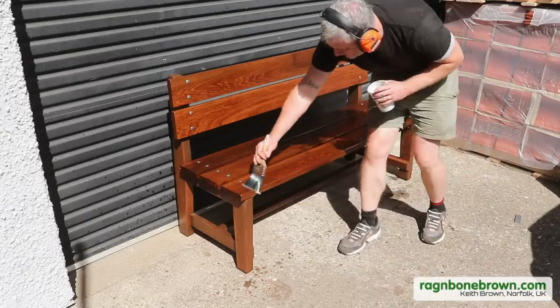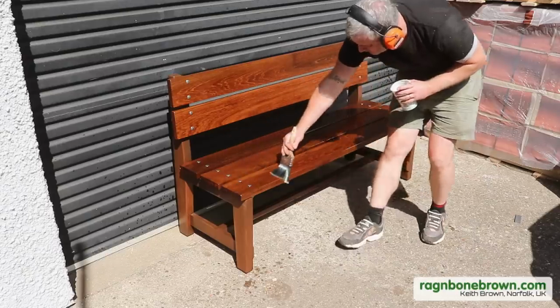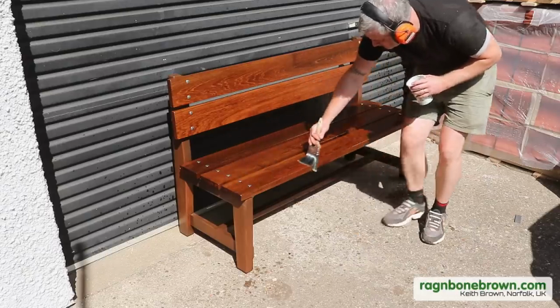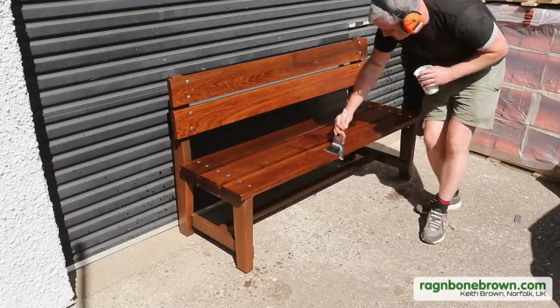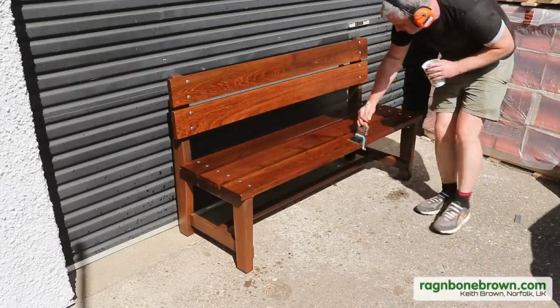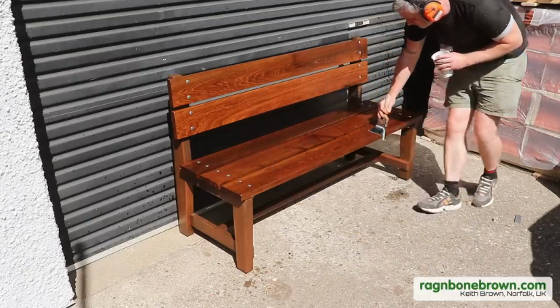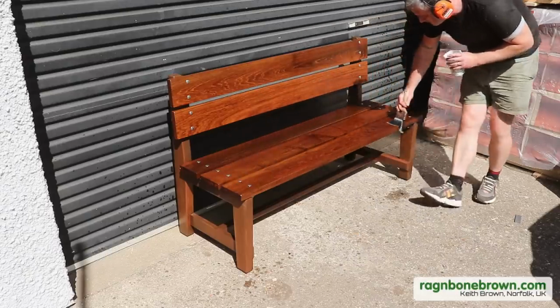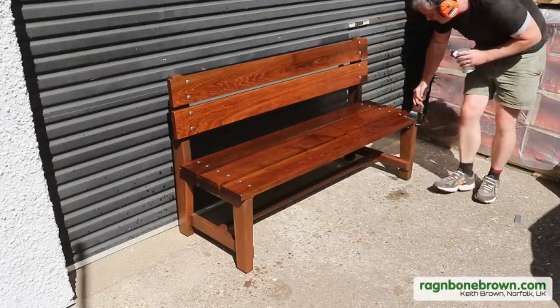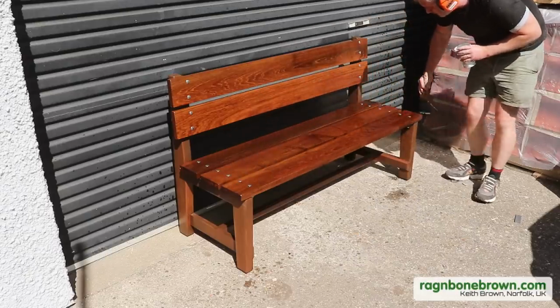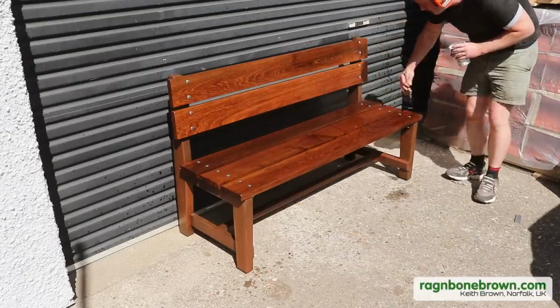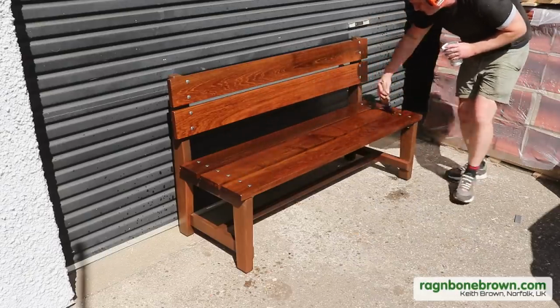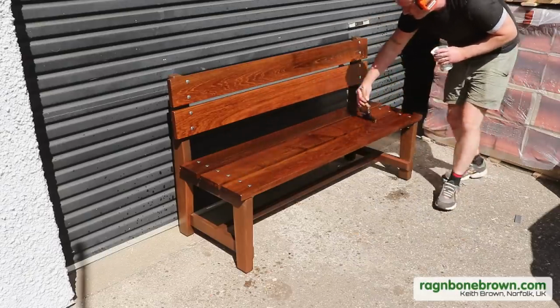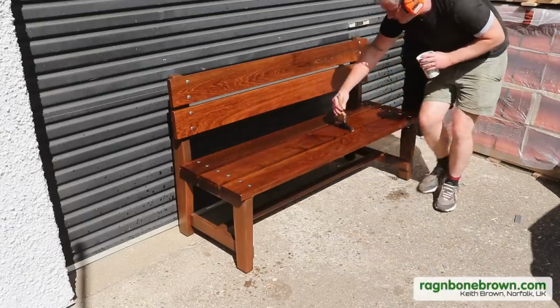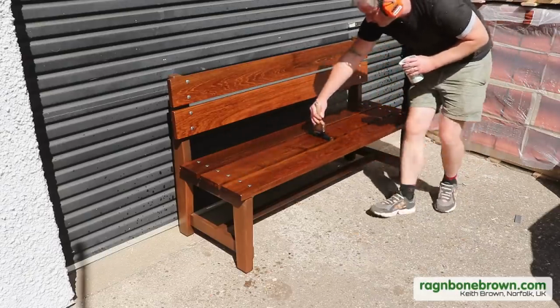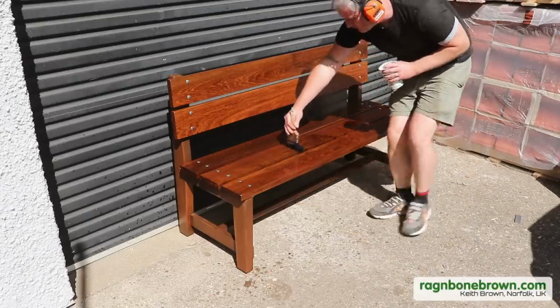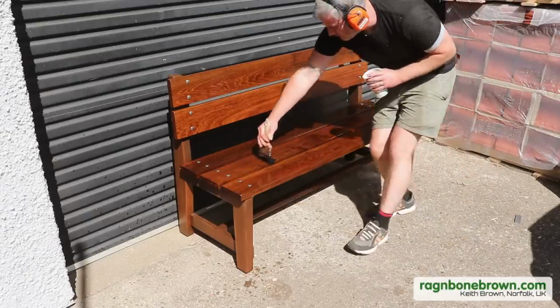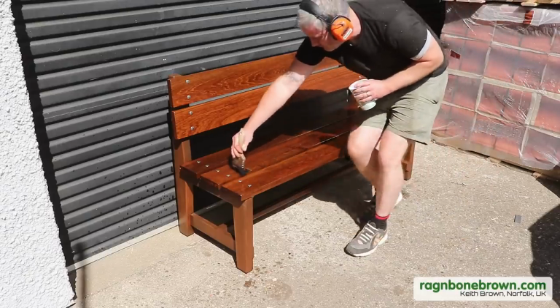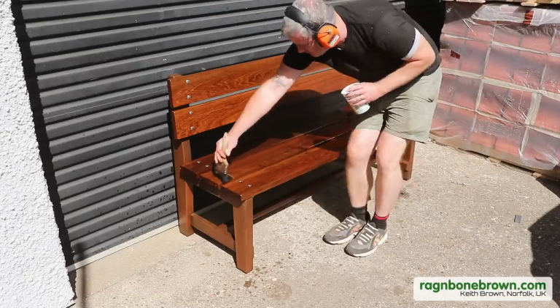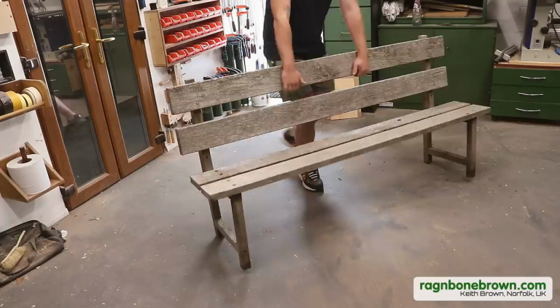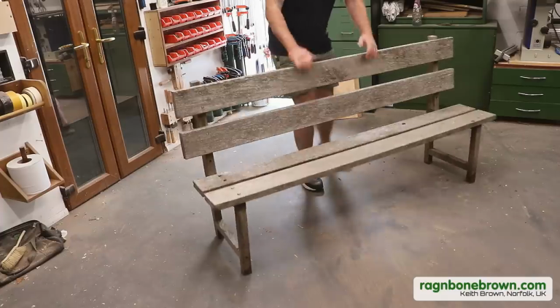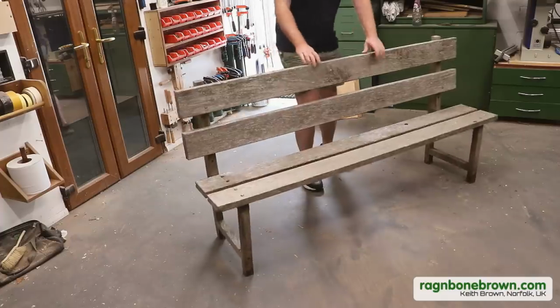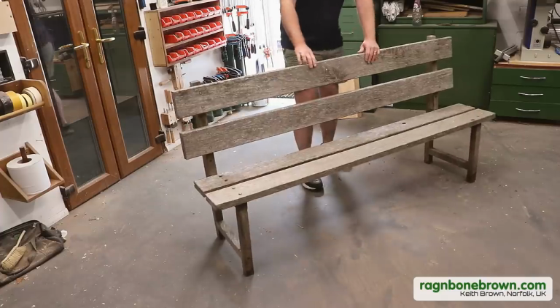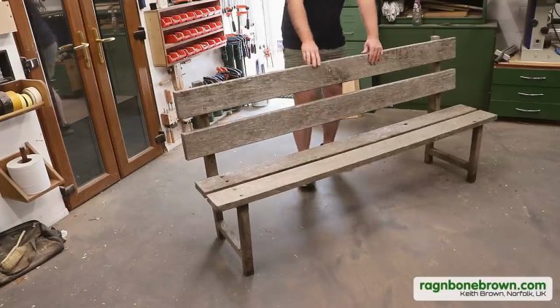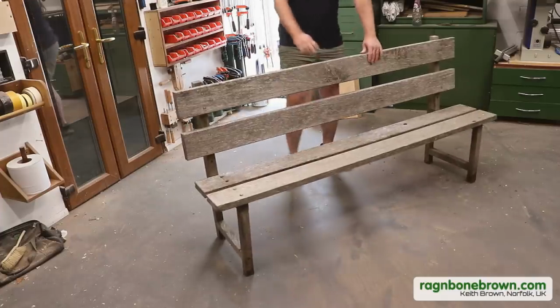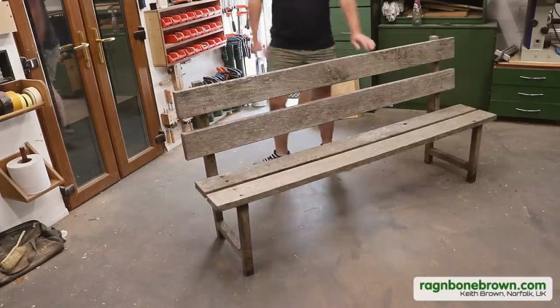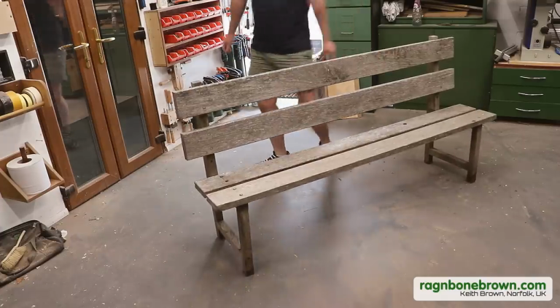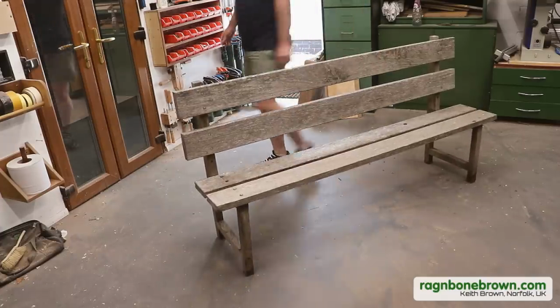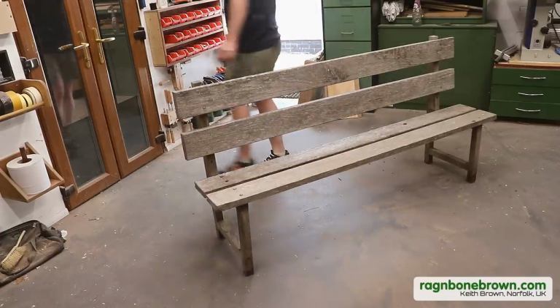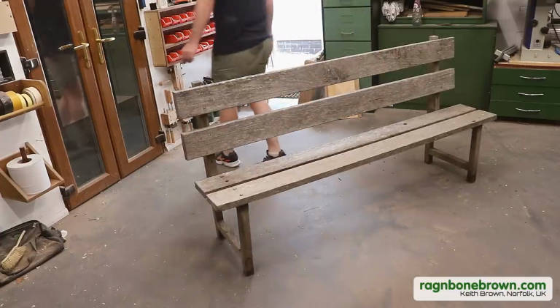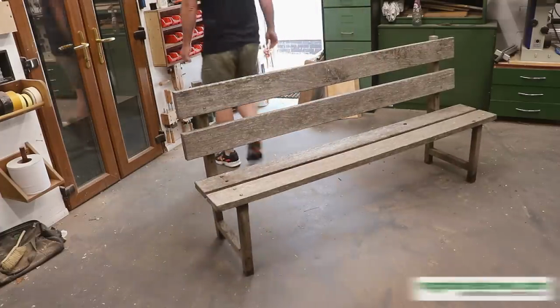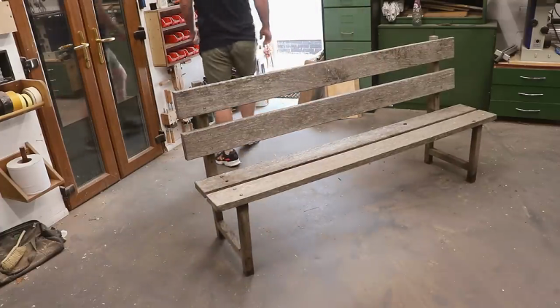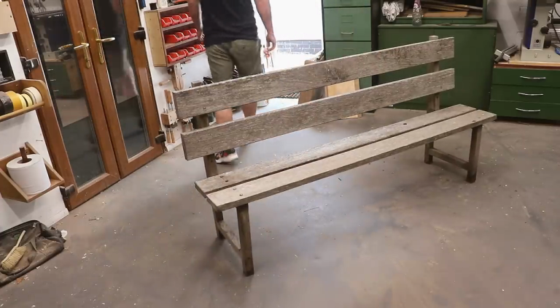In this video I'm building a garden bench and for materials I'm going to be mostly using this old garden bench.